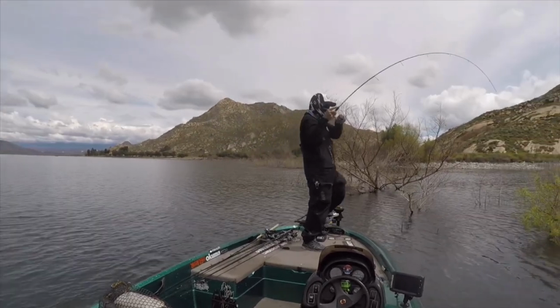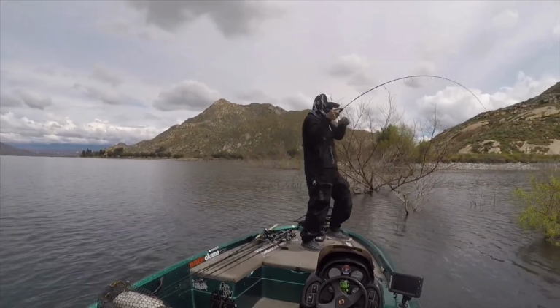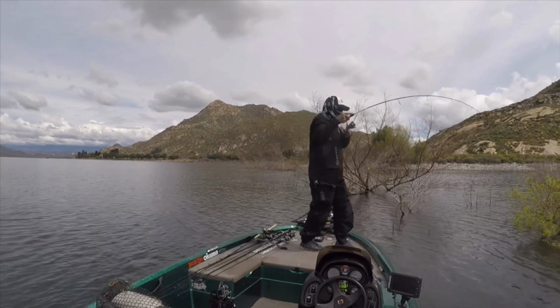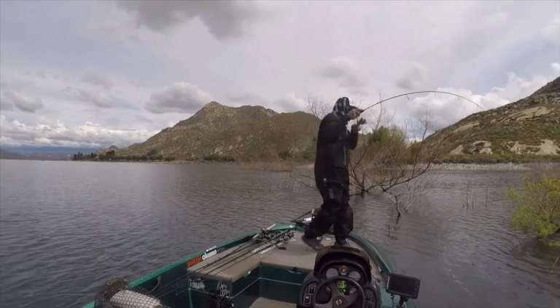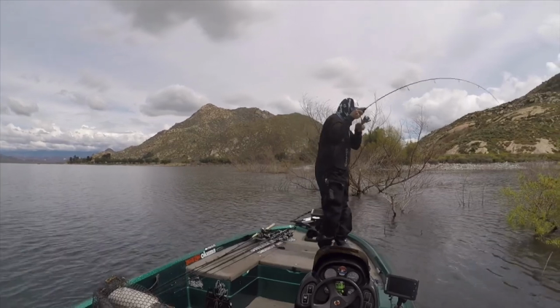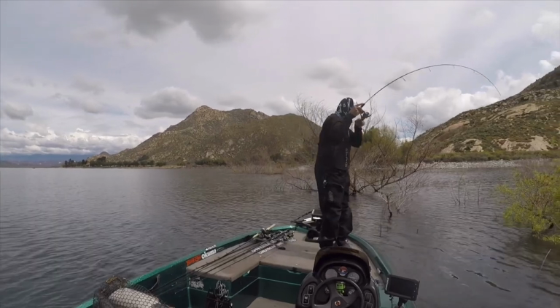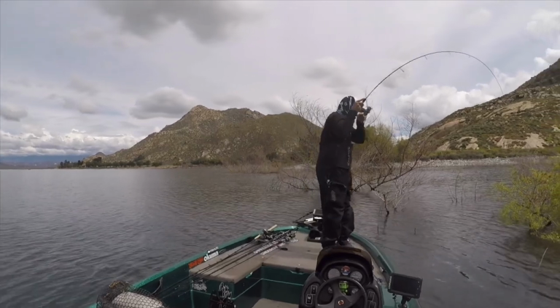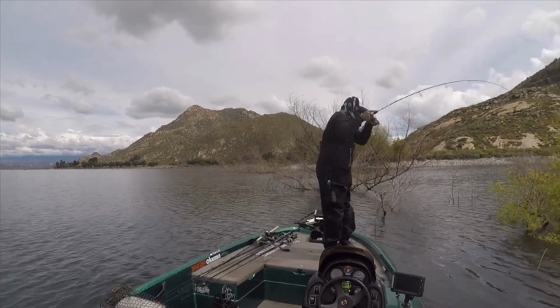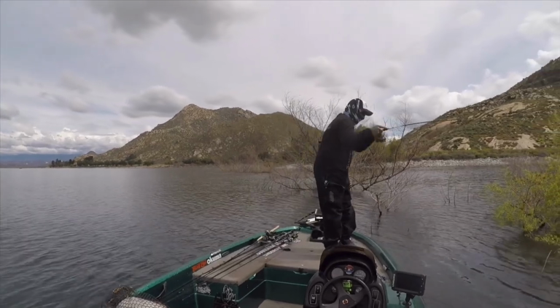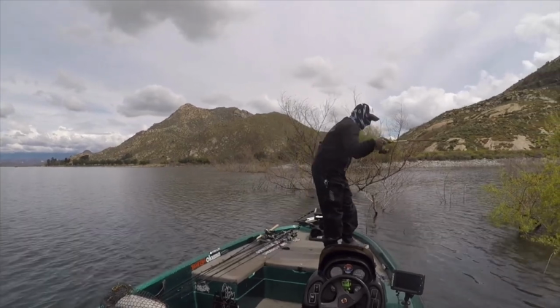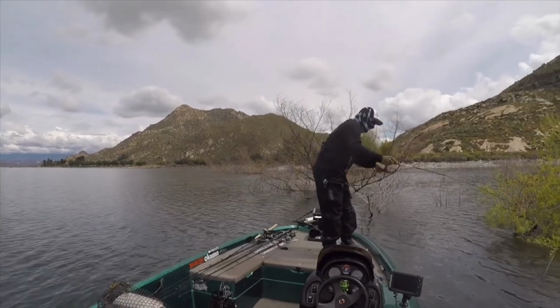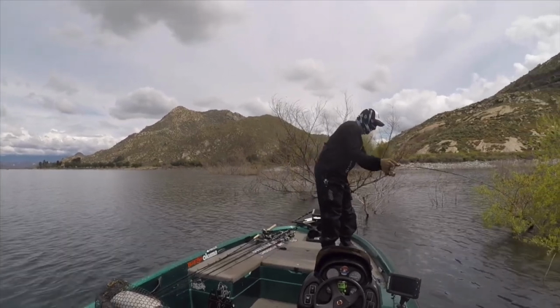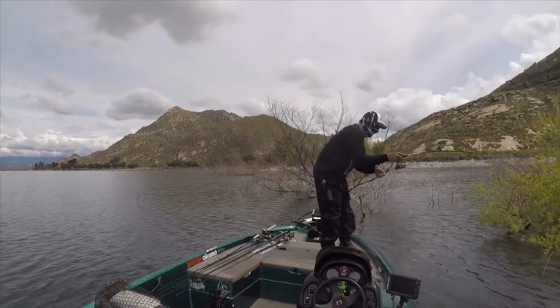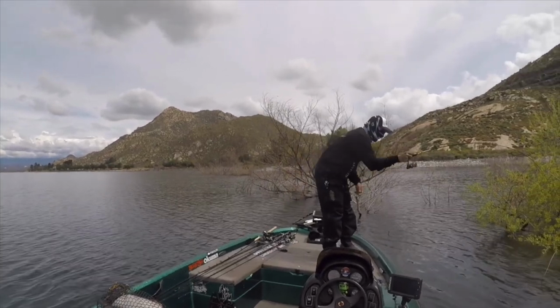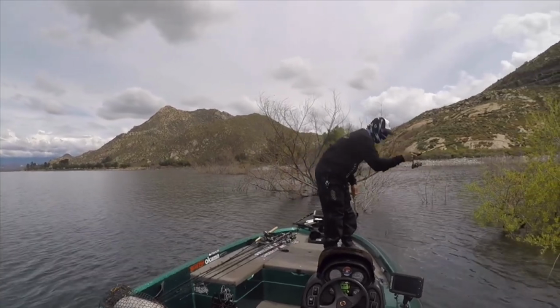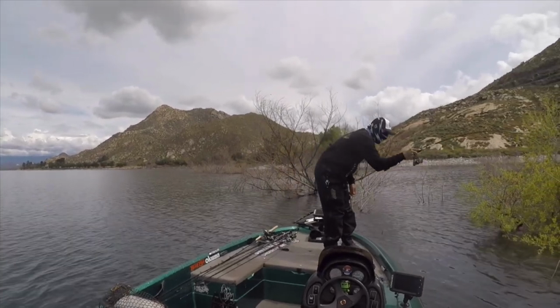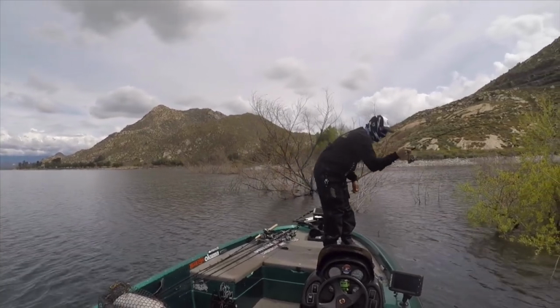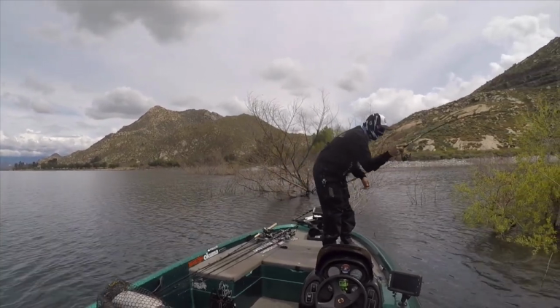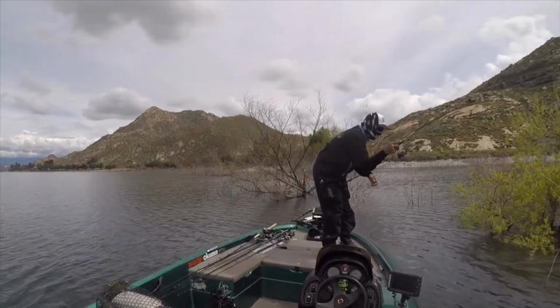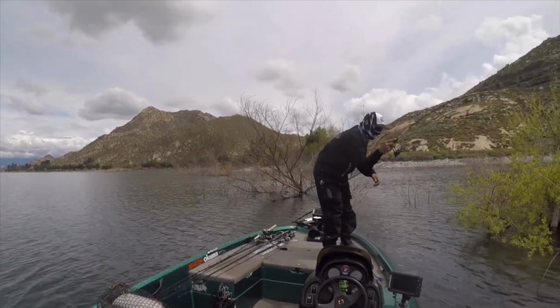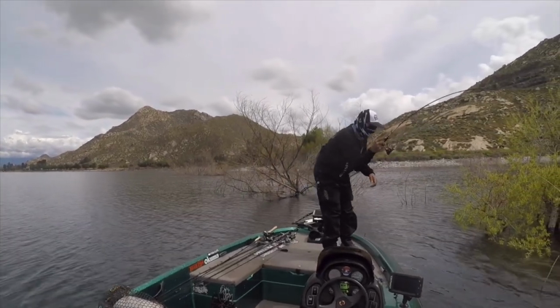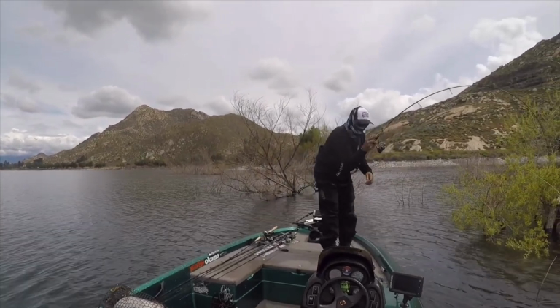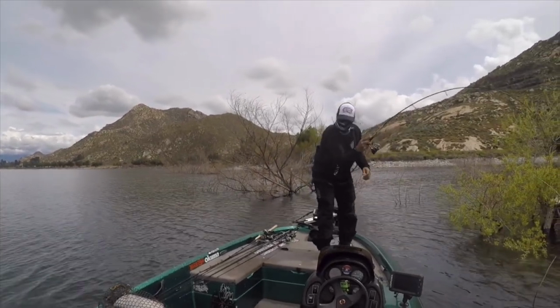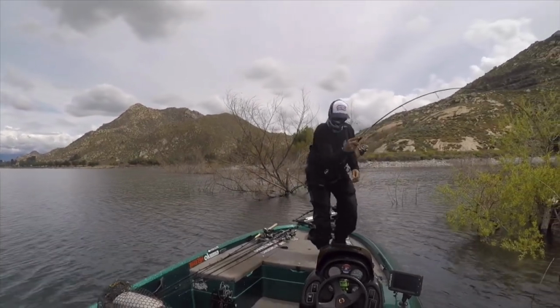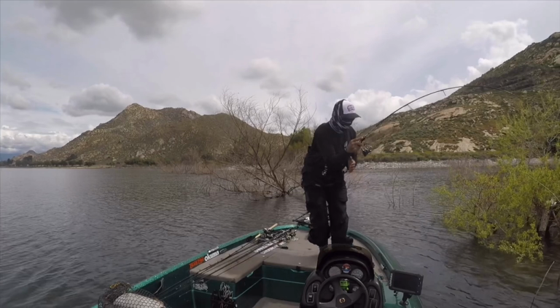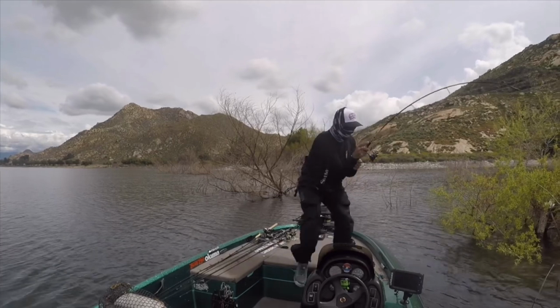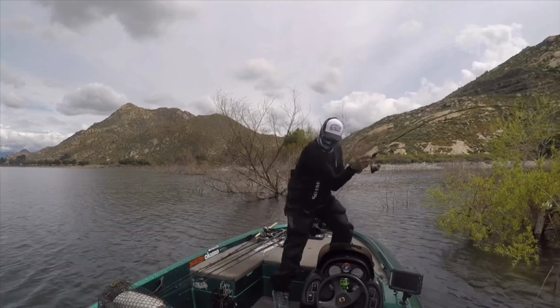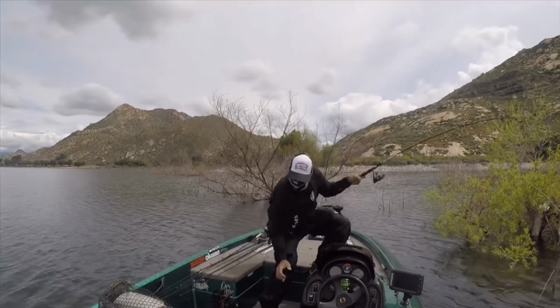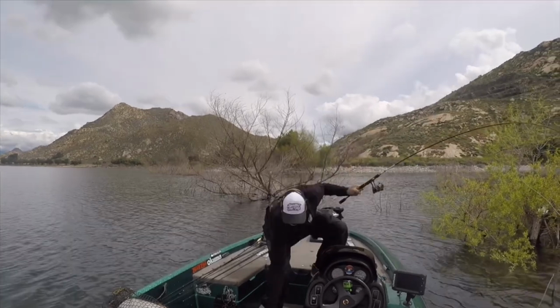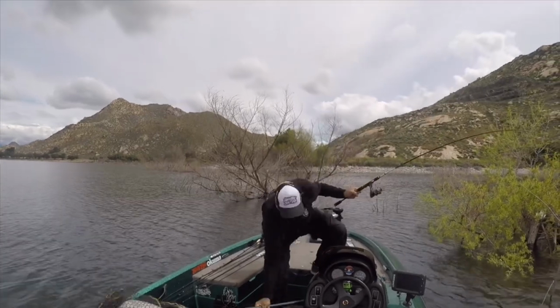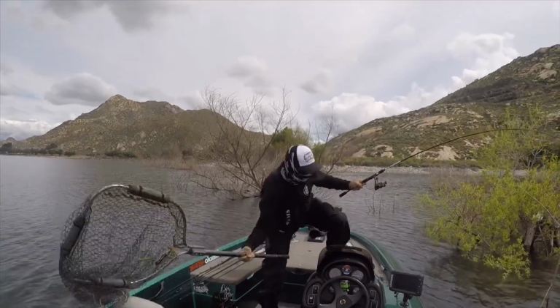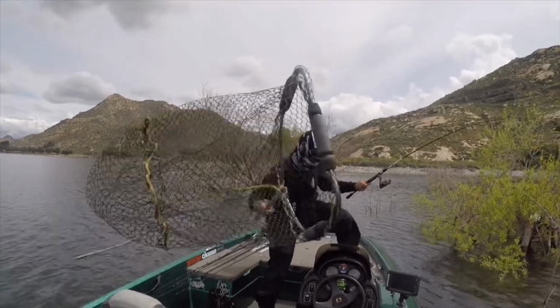Oh my God, I stuck this big fish on six pound line and now she's stuck in the tree and I'm trying to get my net.